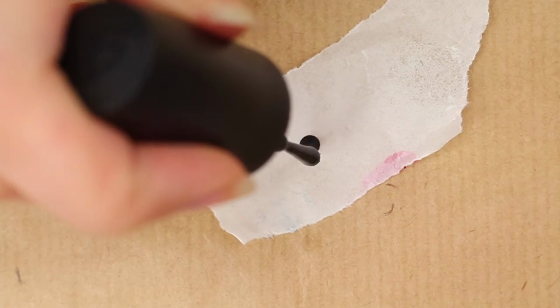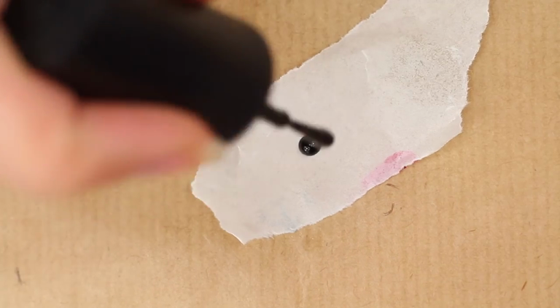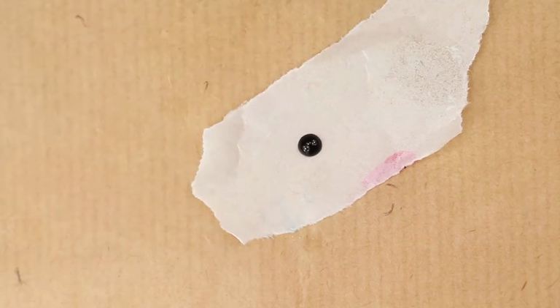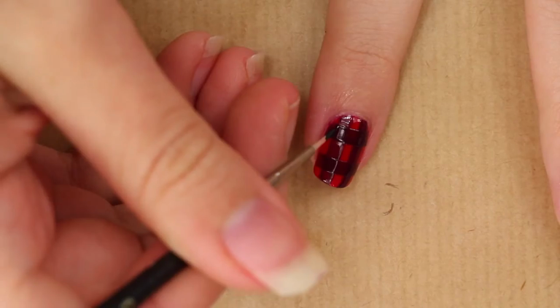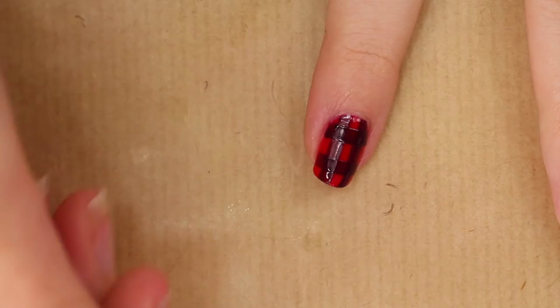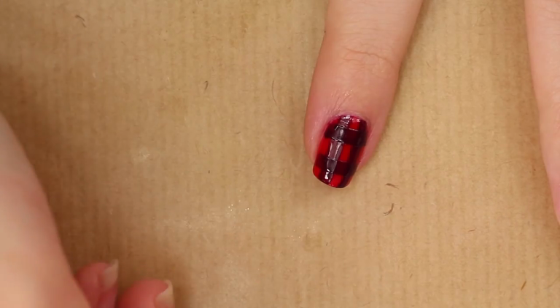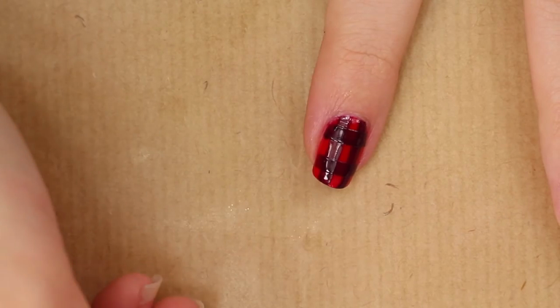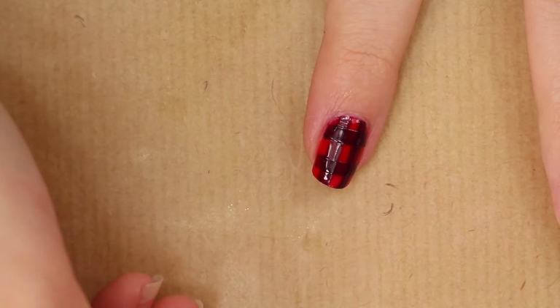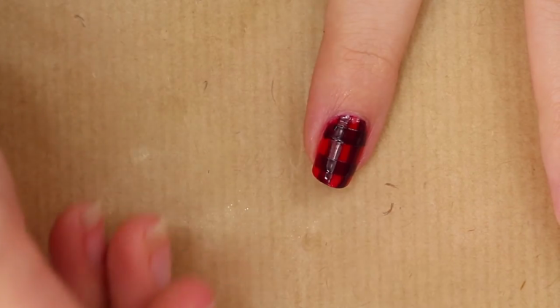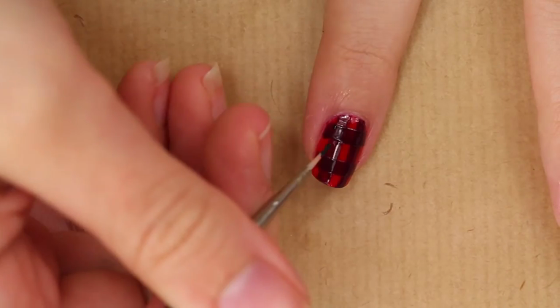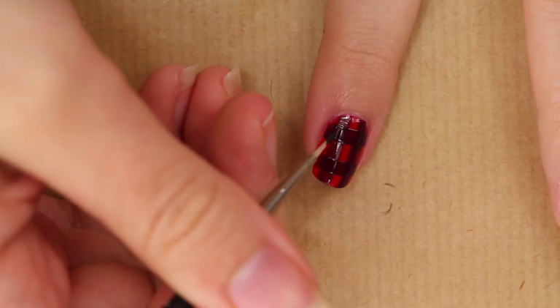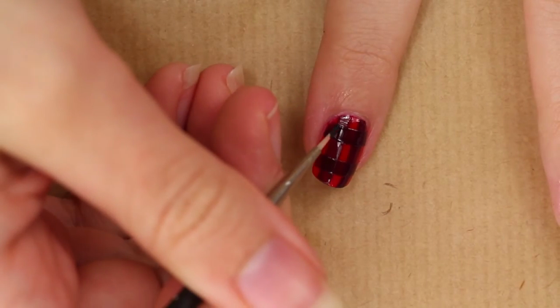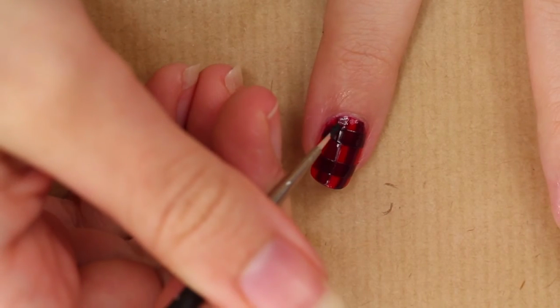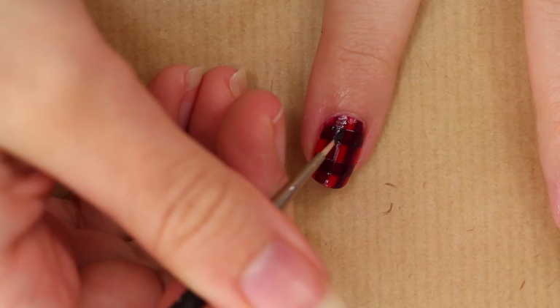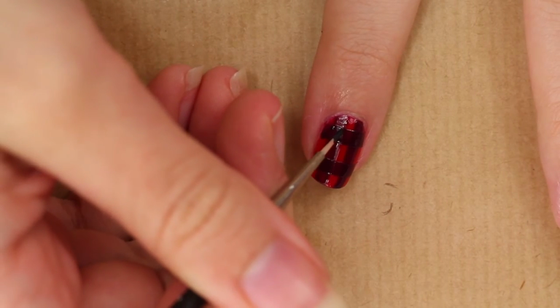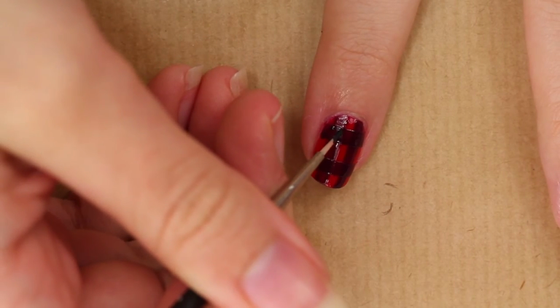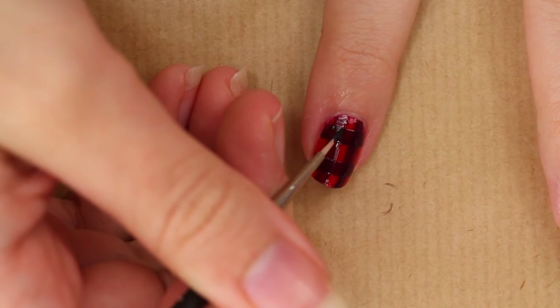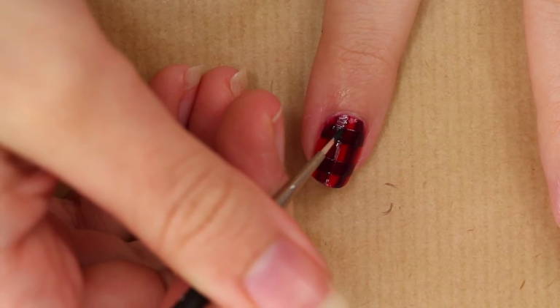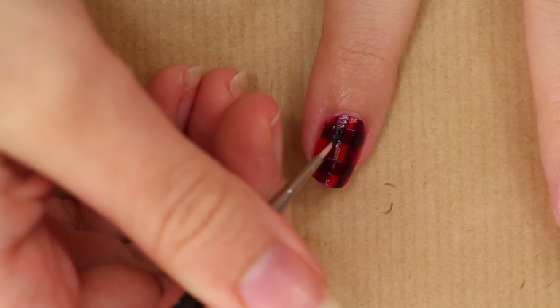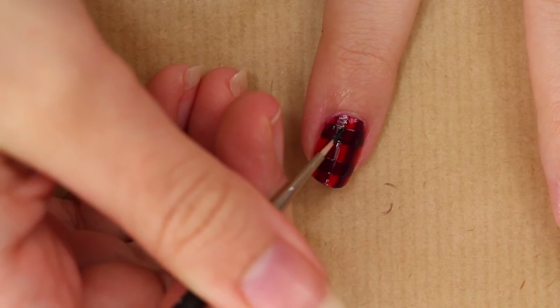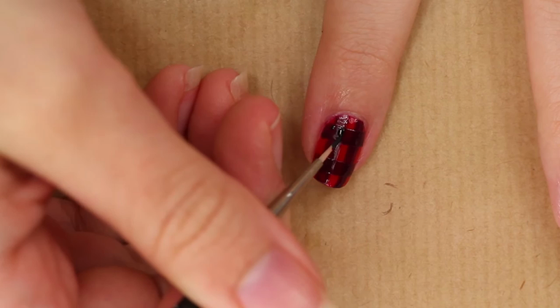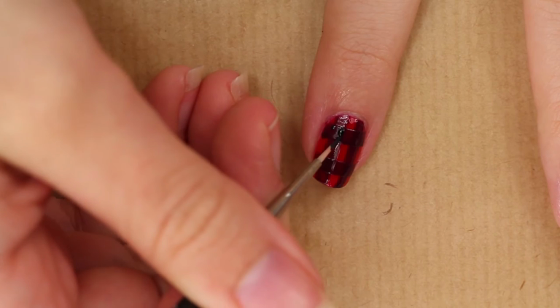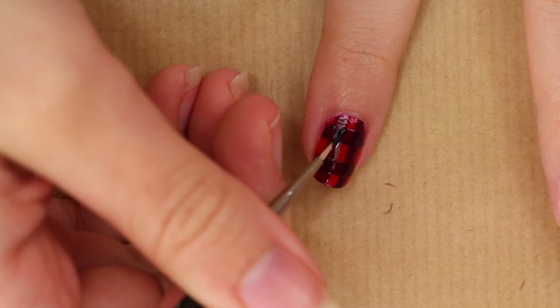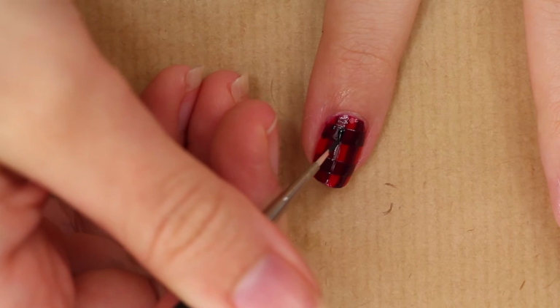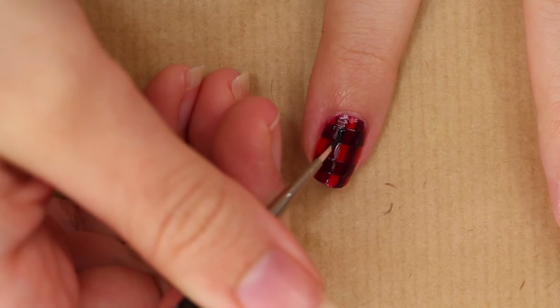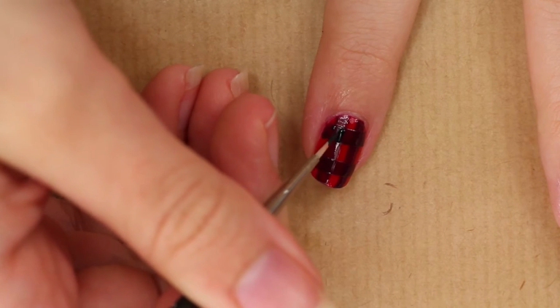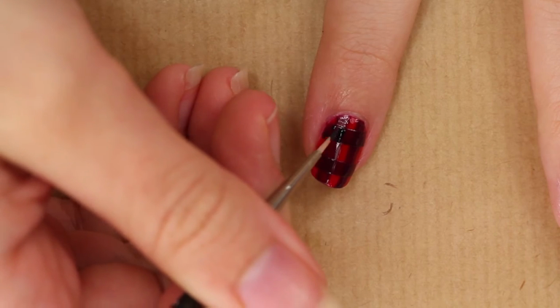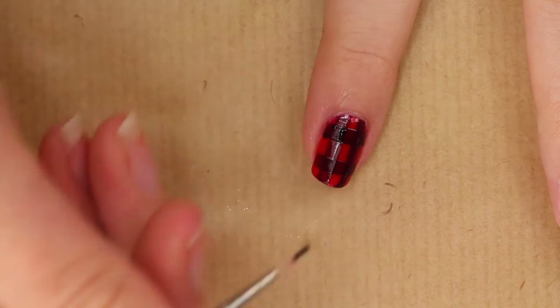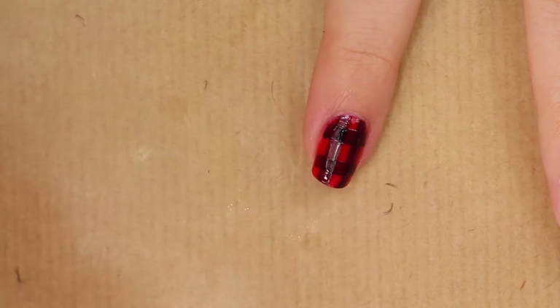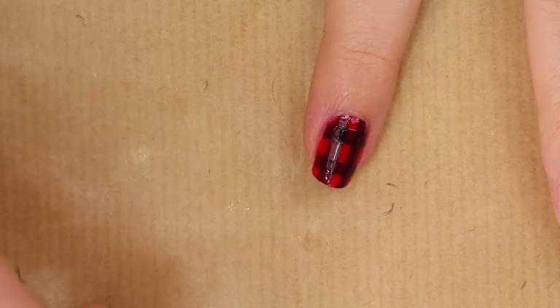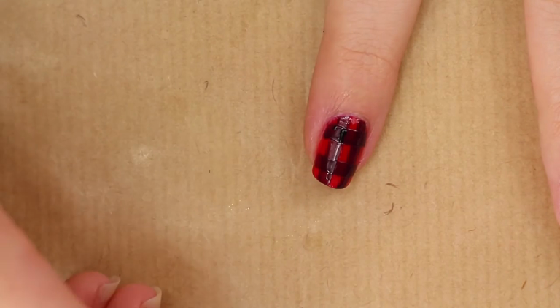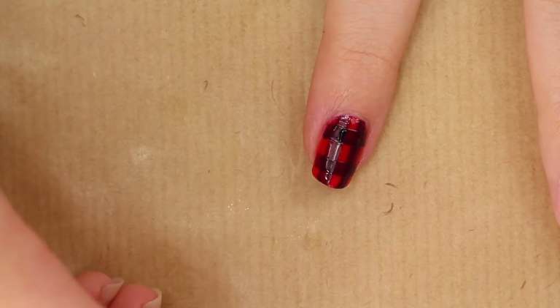With black polish, fill in the small squares created by the overlapping stripes.